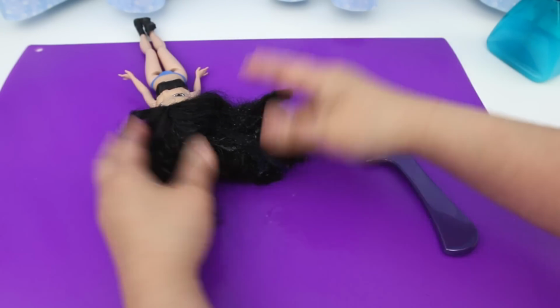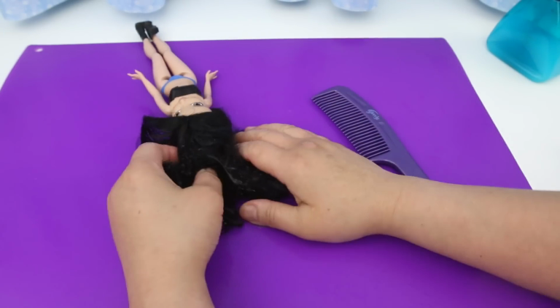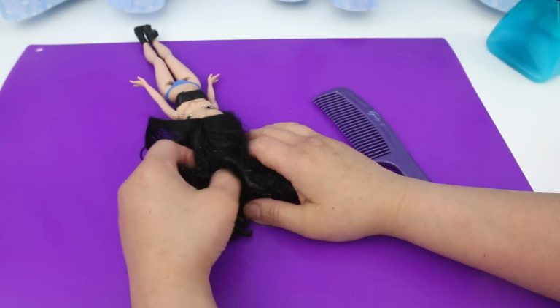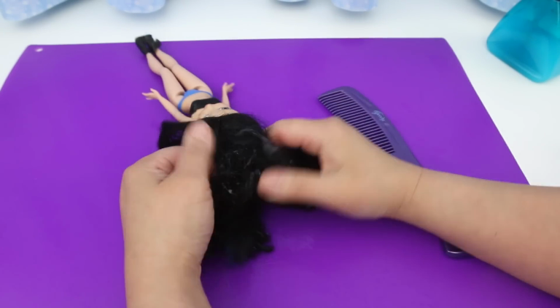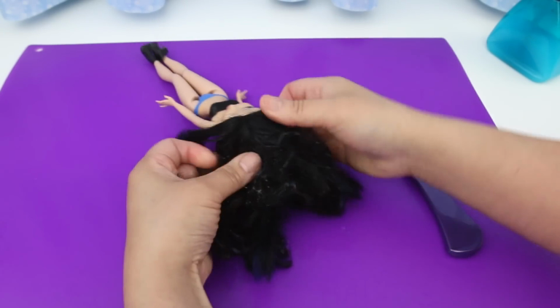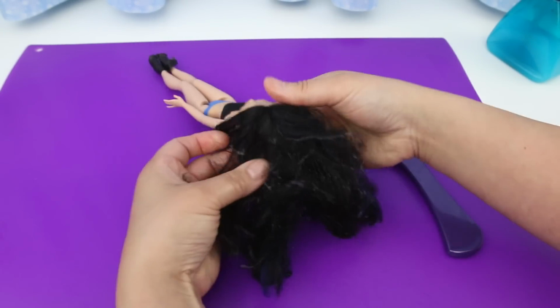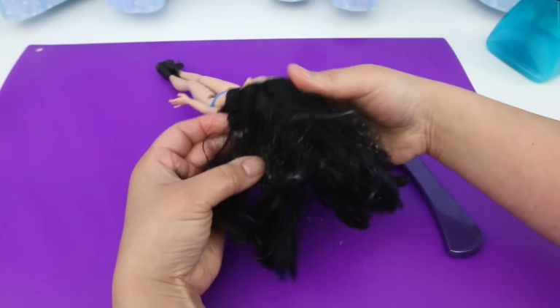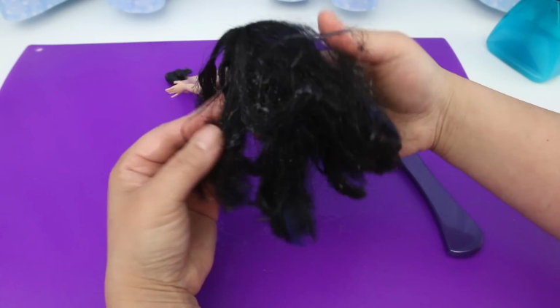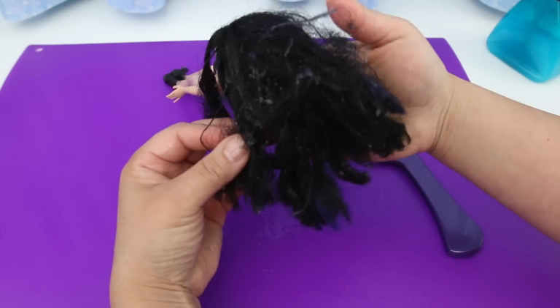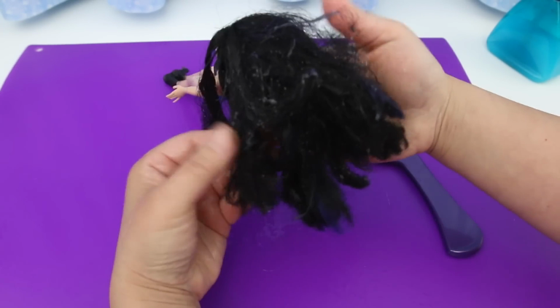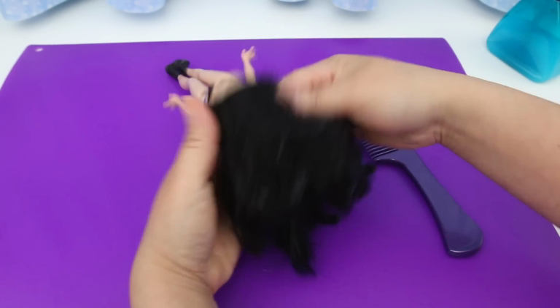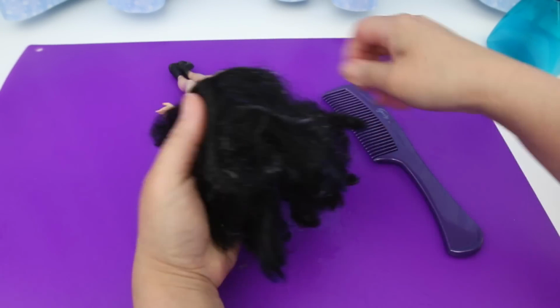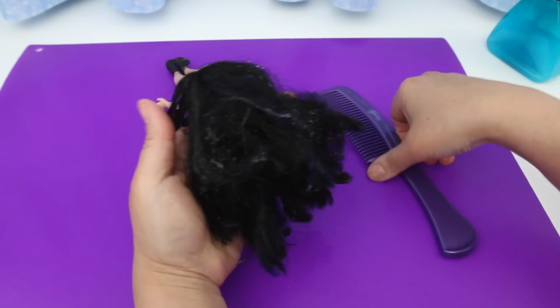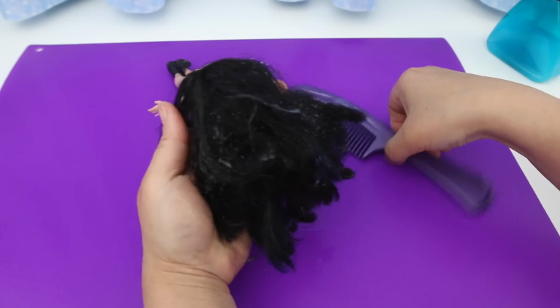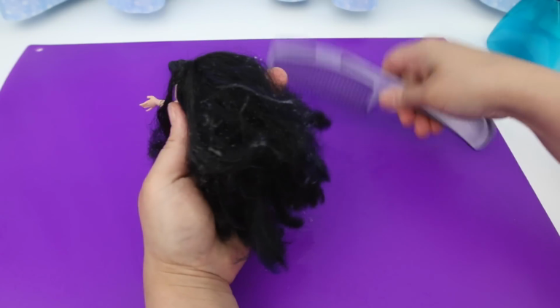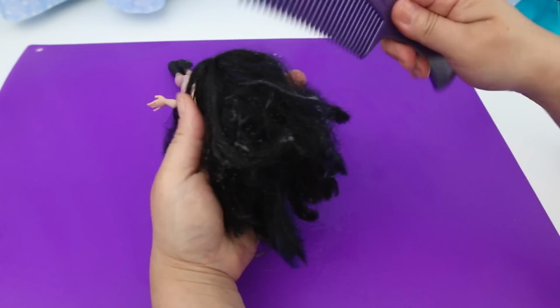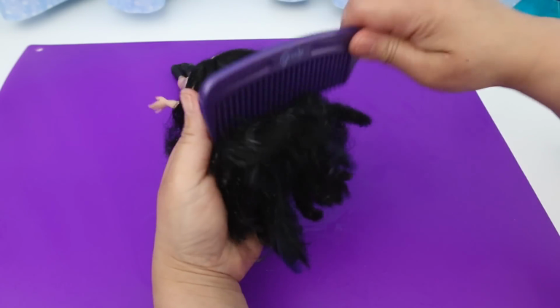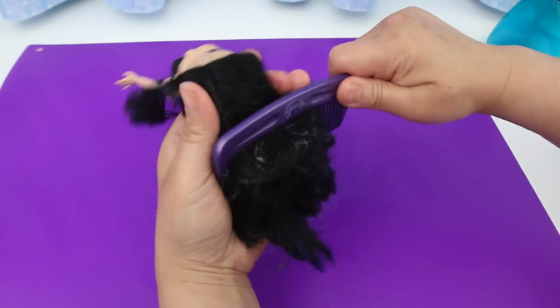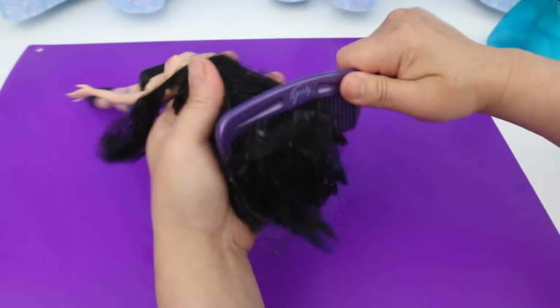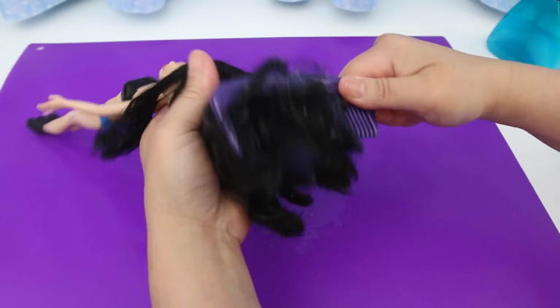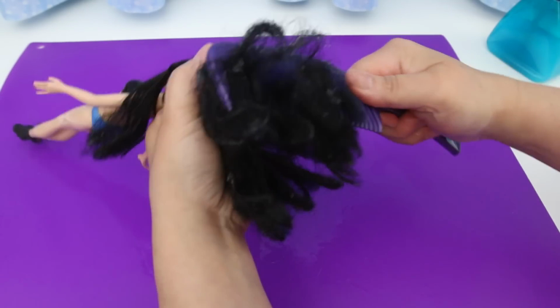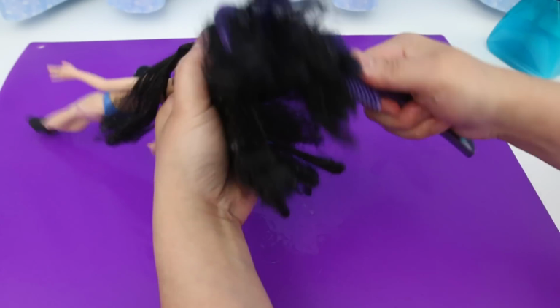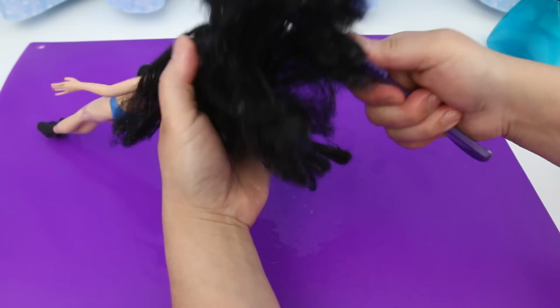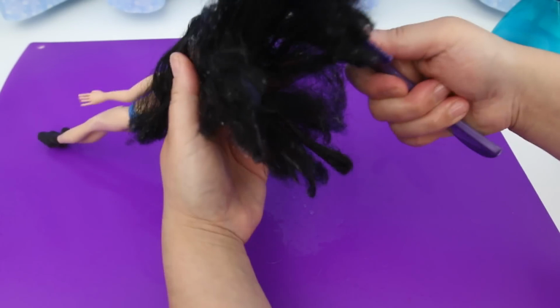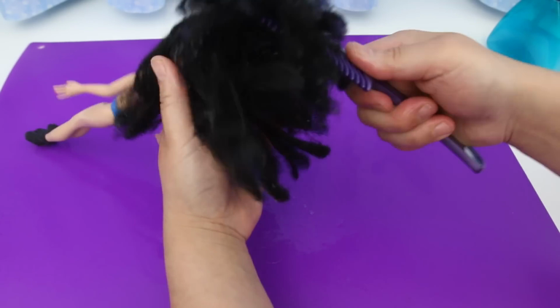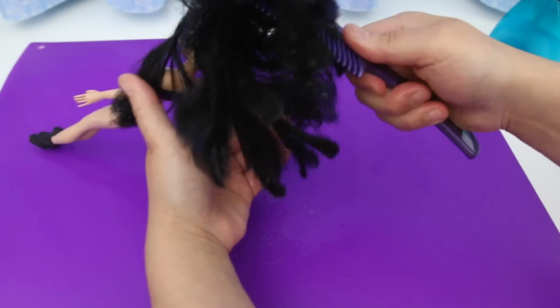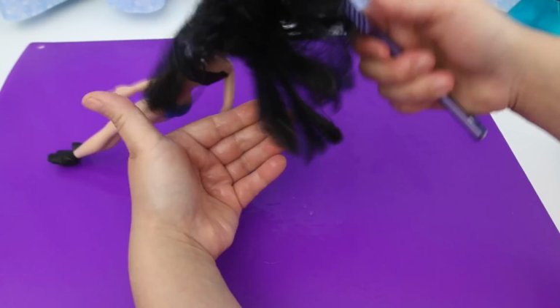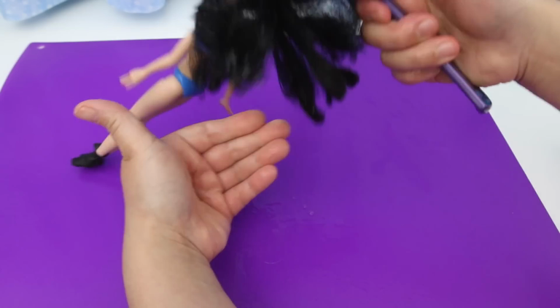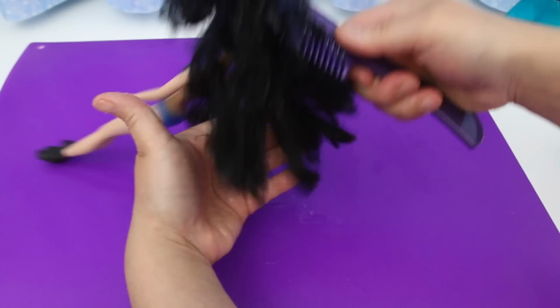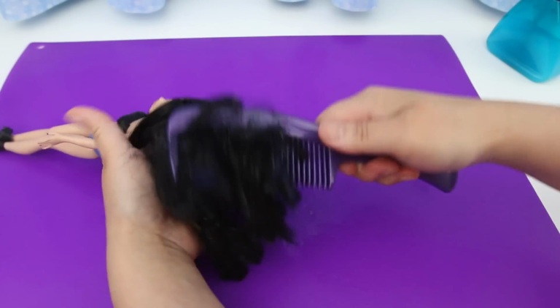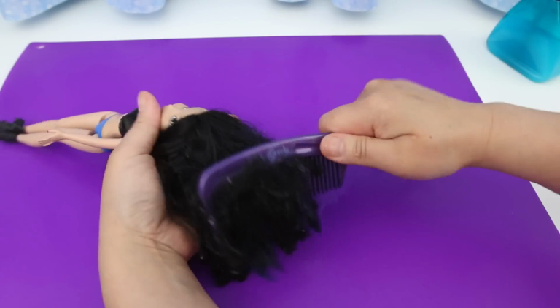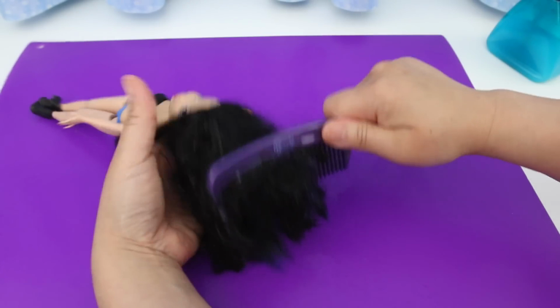Look at this mess — I can't get my comb through. Just look at this mass of frizz!